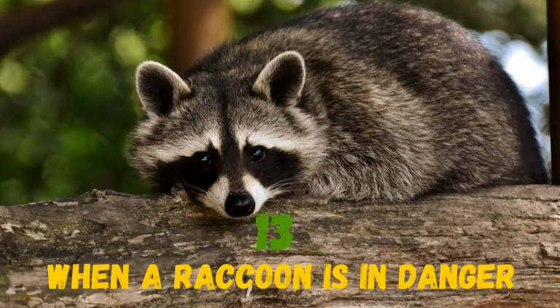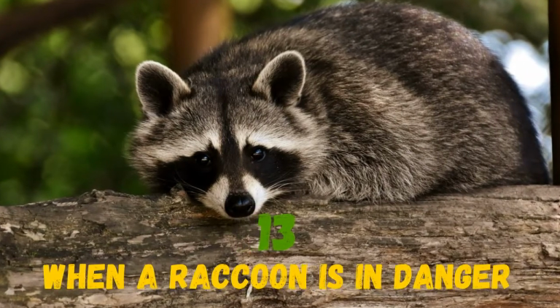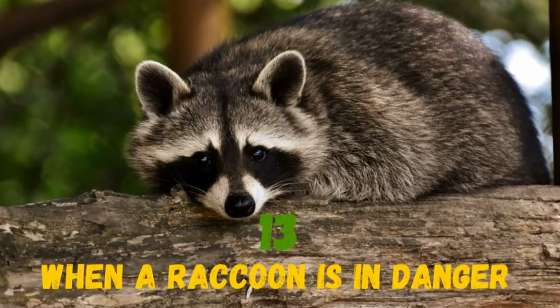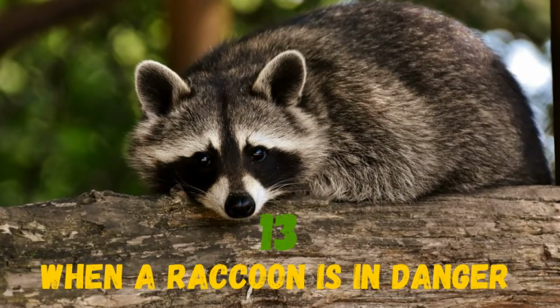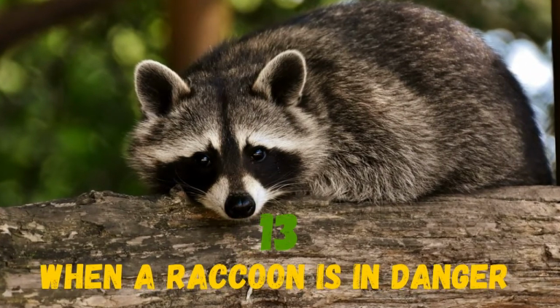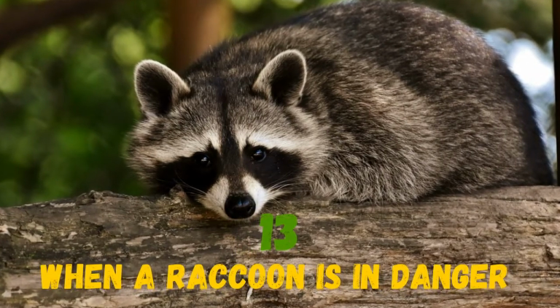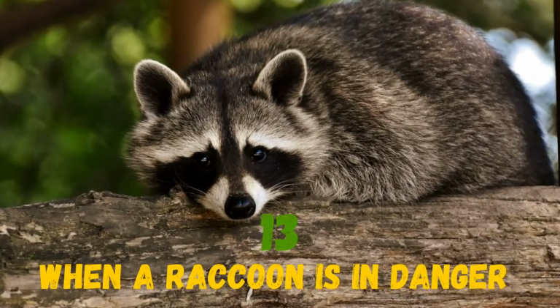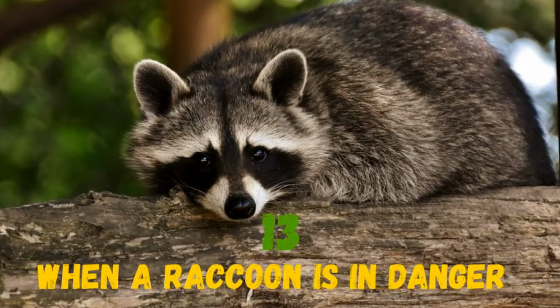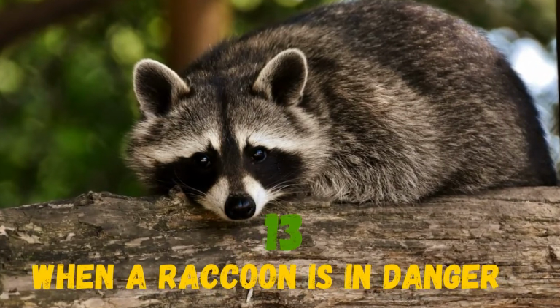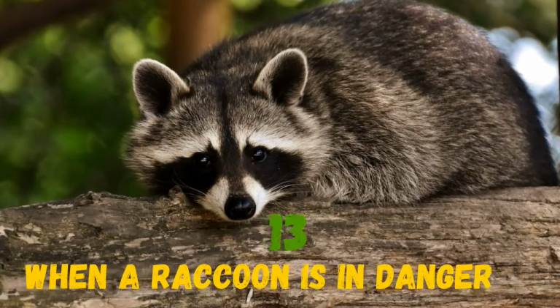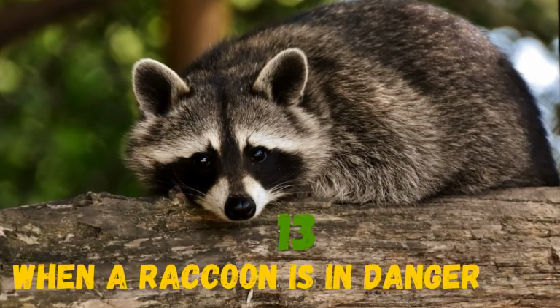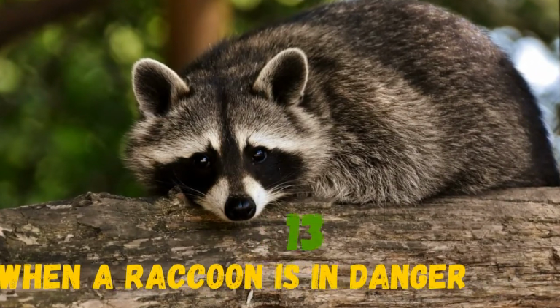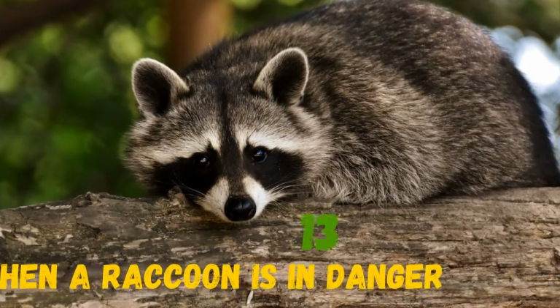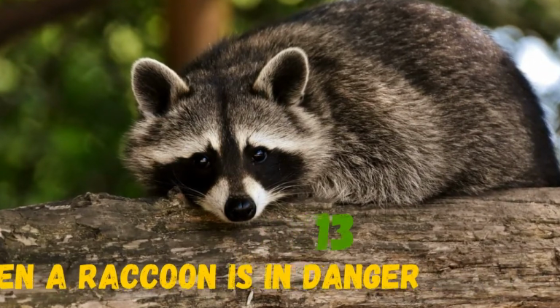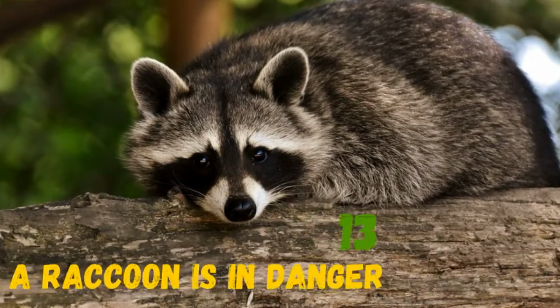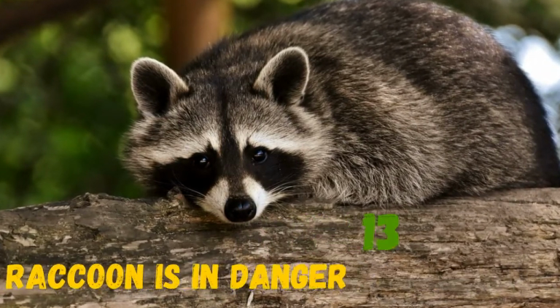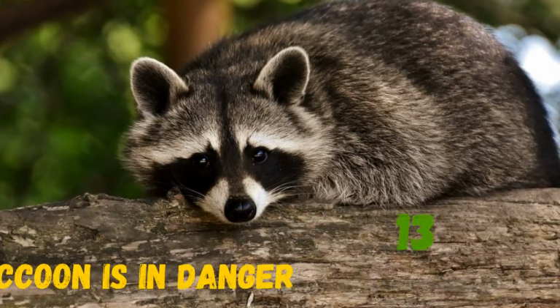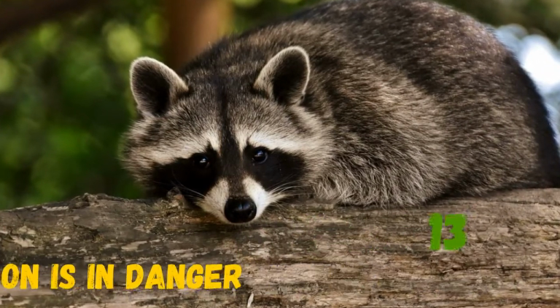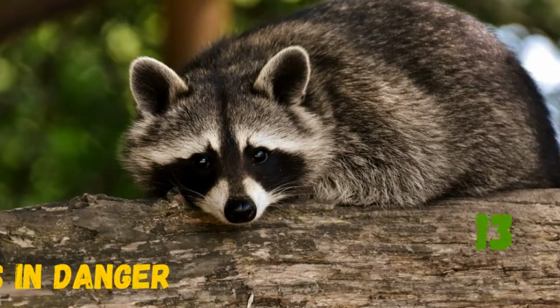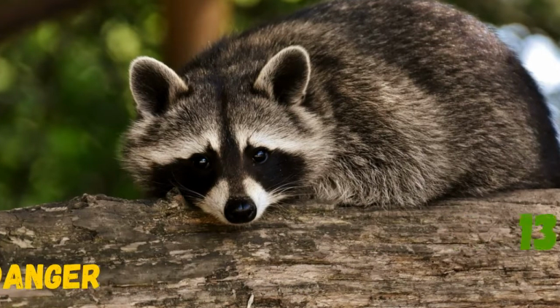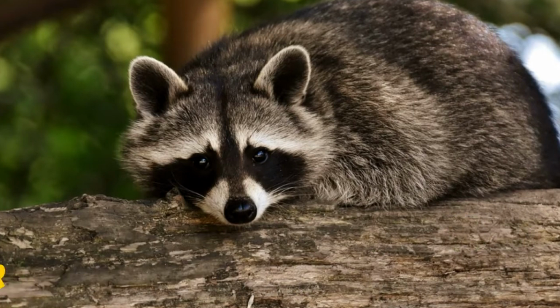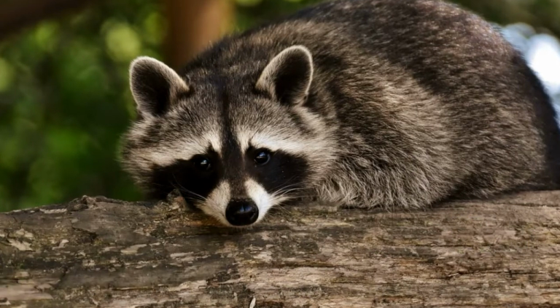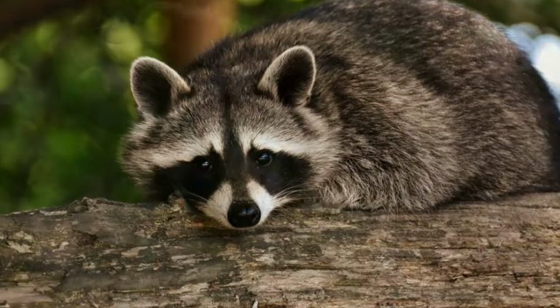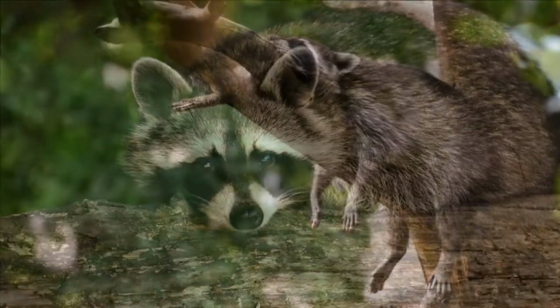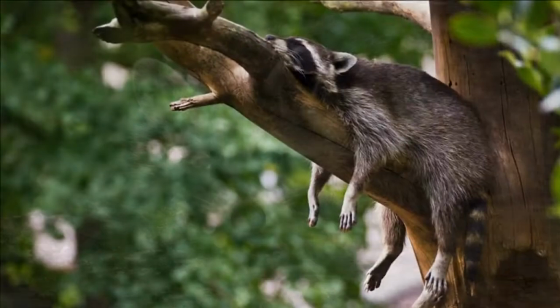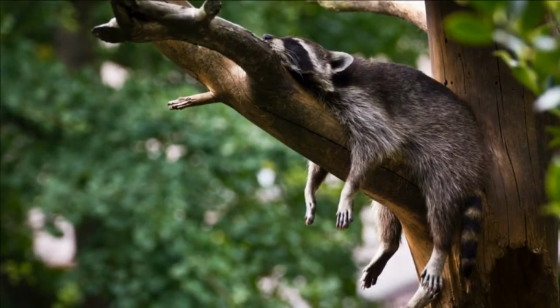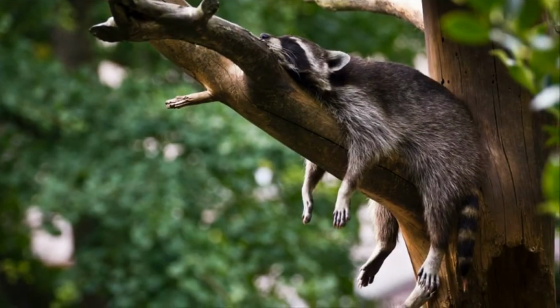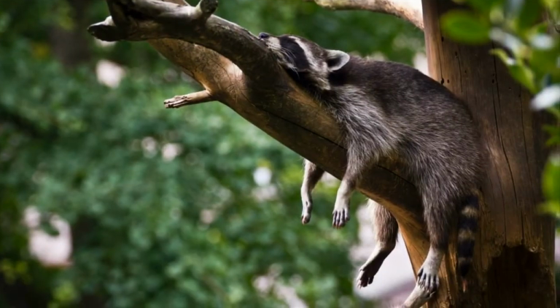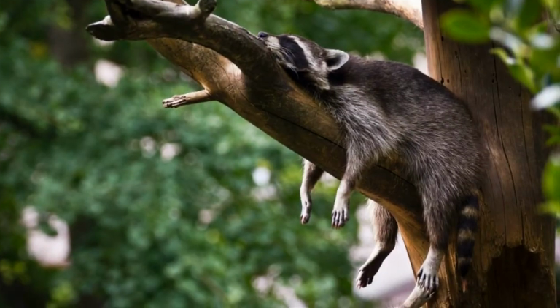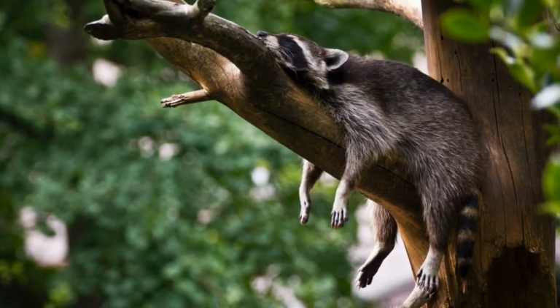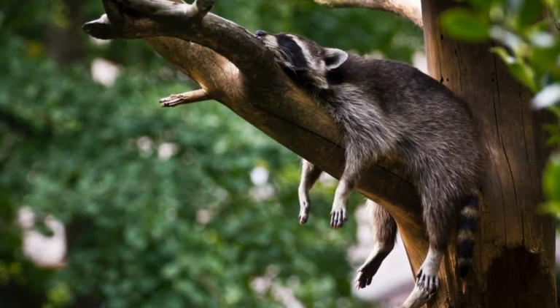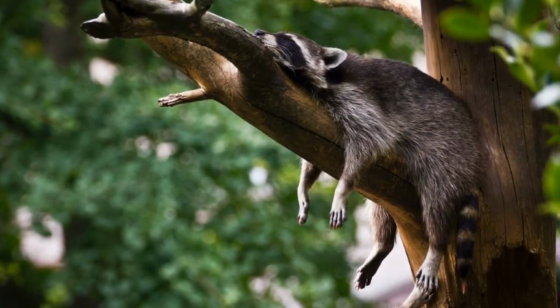When a raccoon is in danger and can't escape or hide, it pretends to be dead.